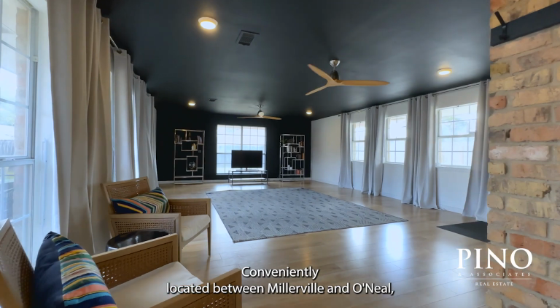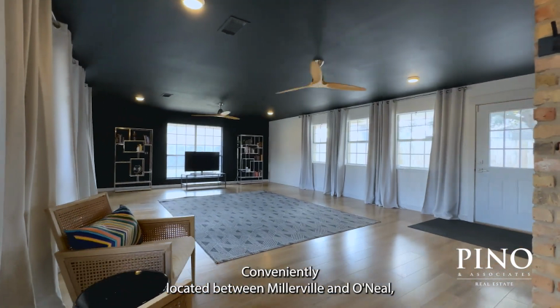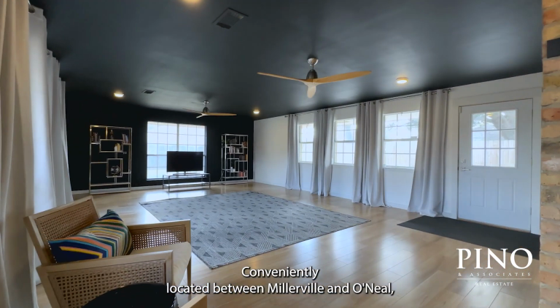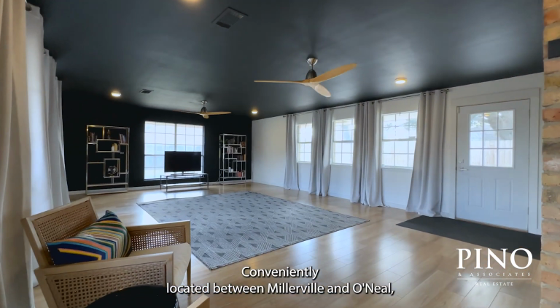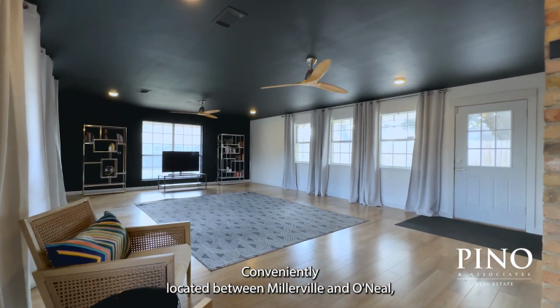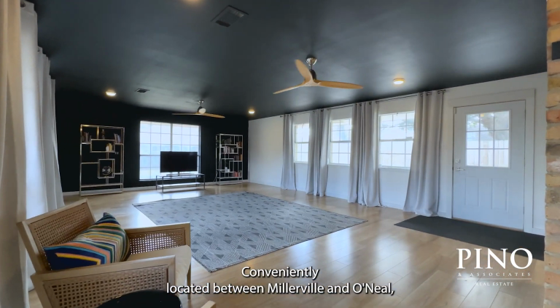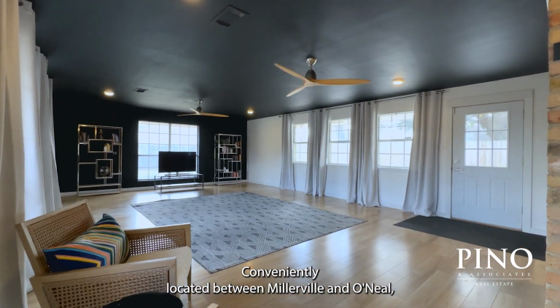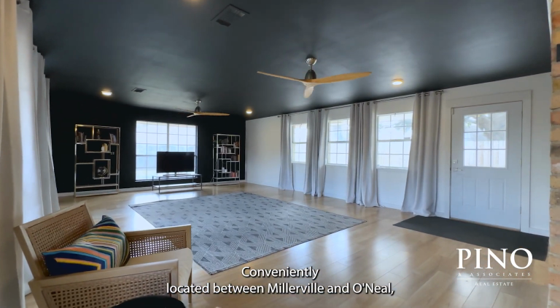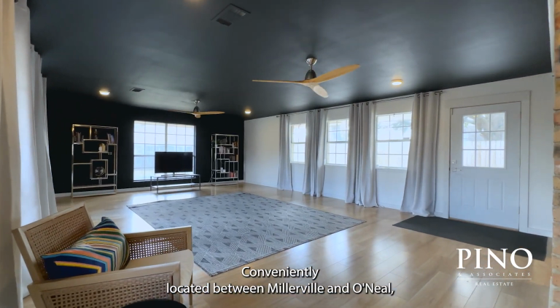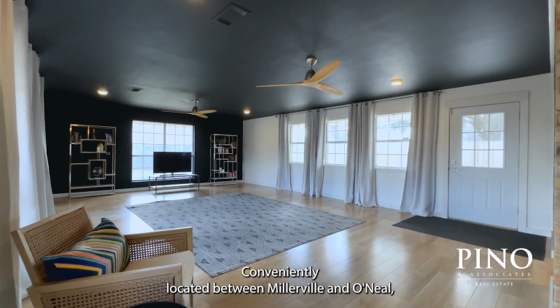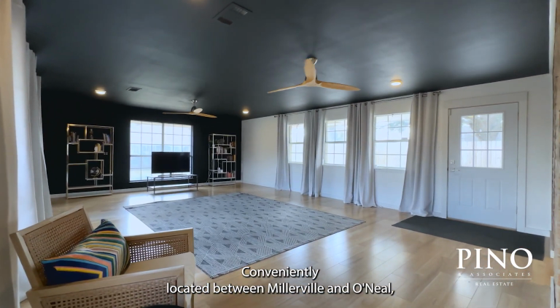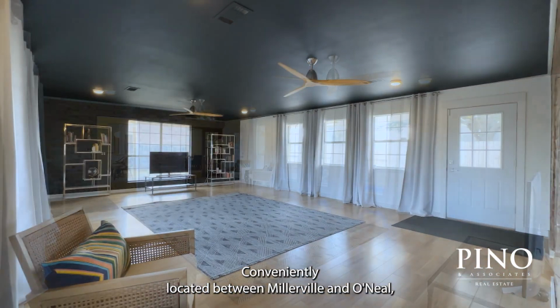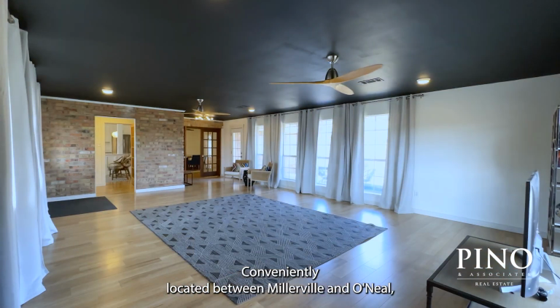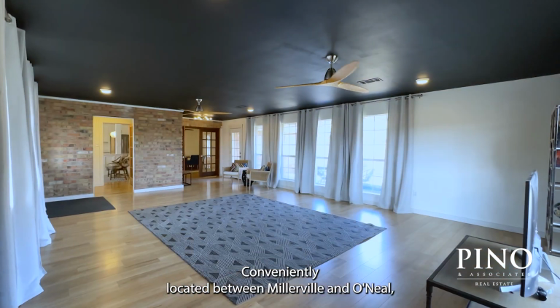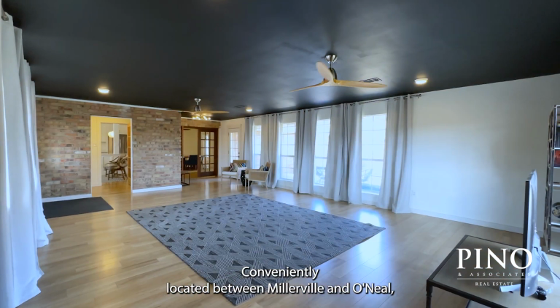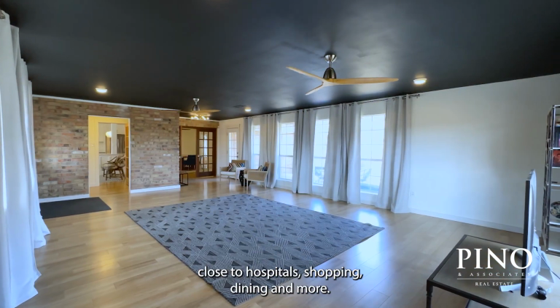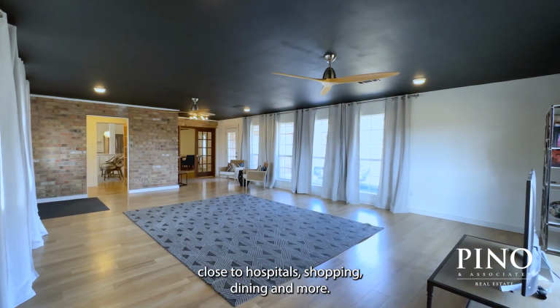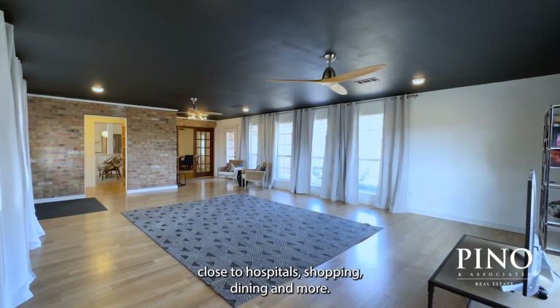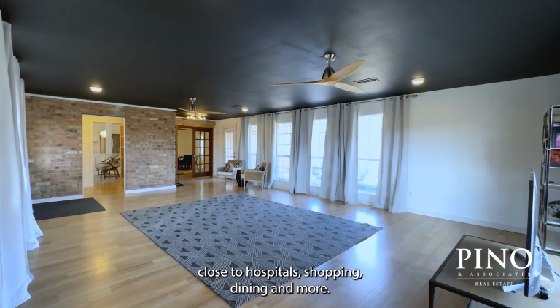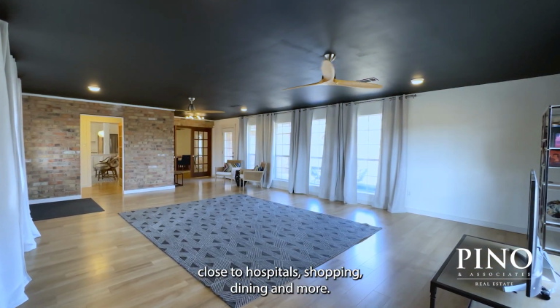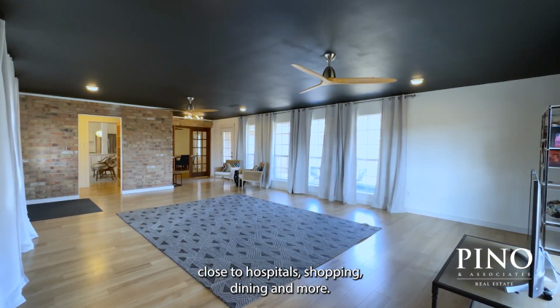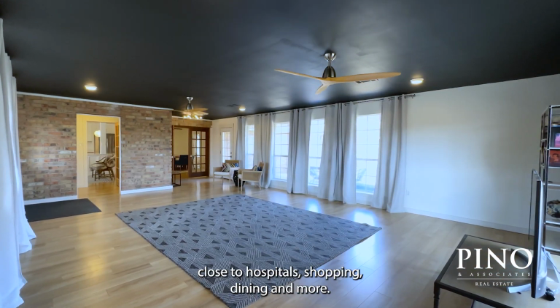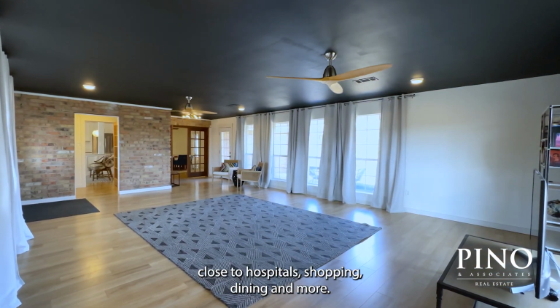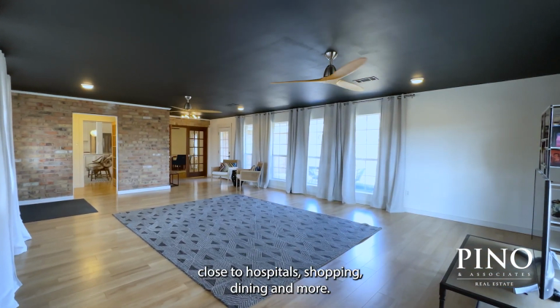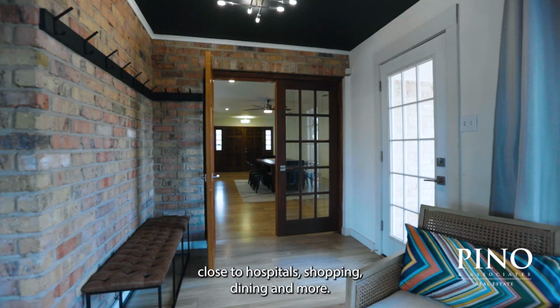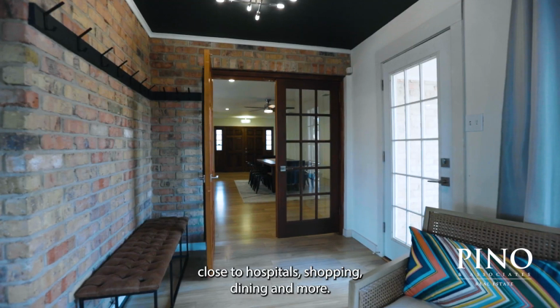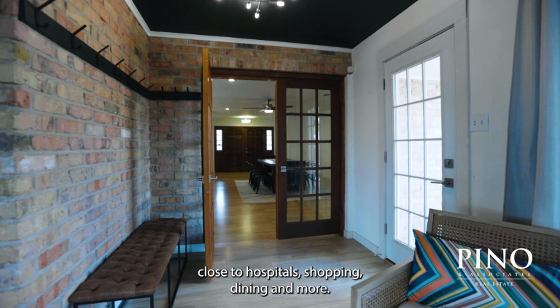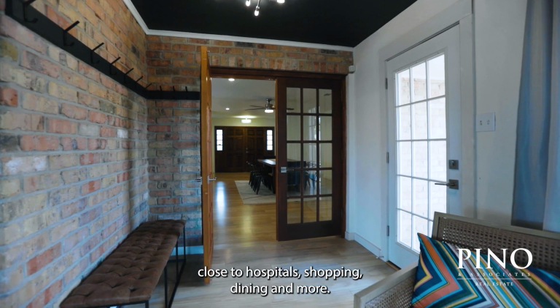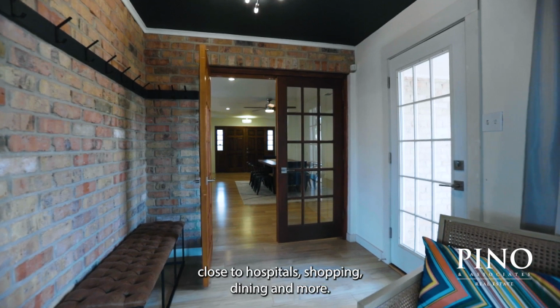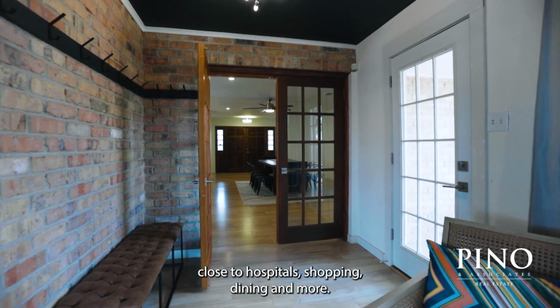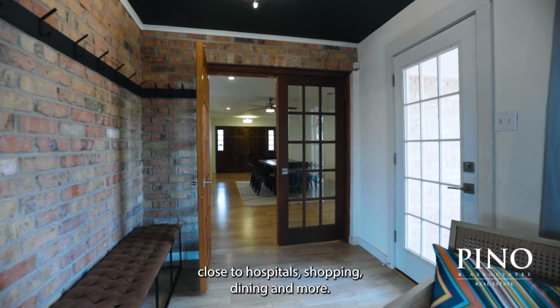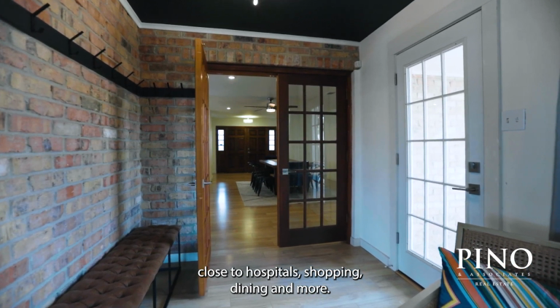Conveniently located between Millerville and O'Neill, close to hospitals, shopping, dining, and more.